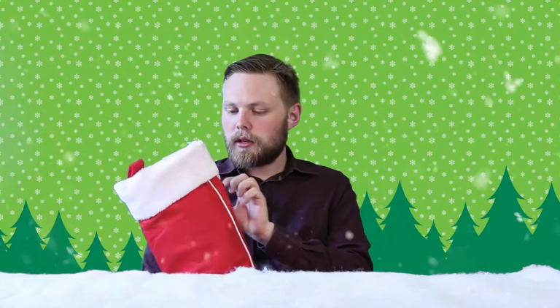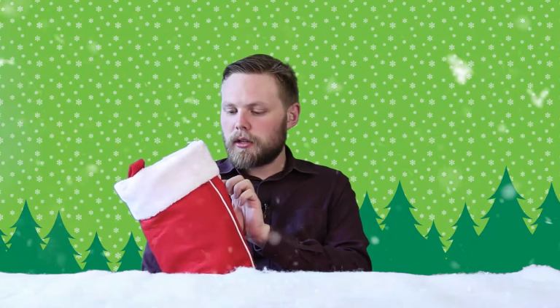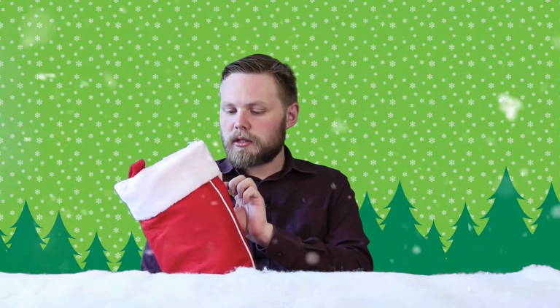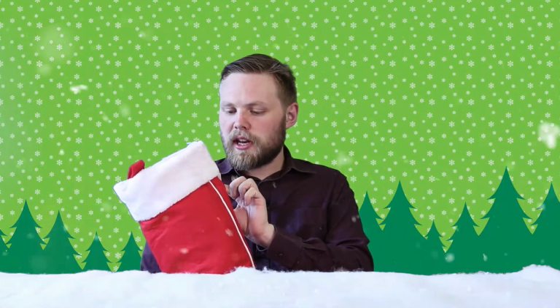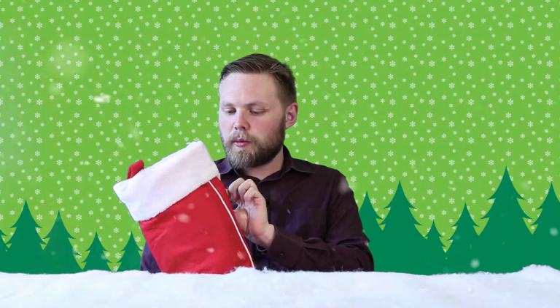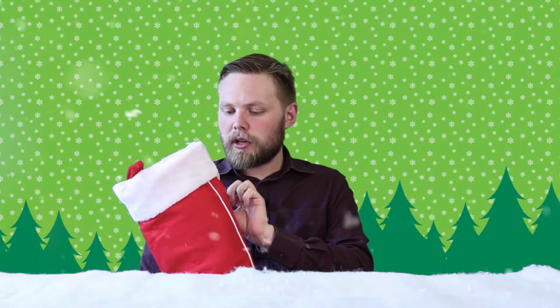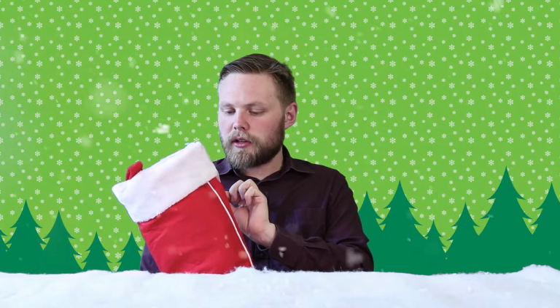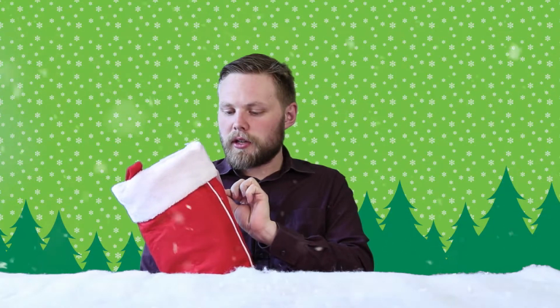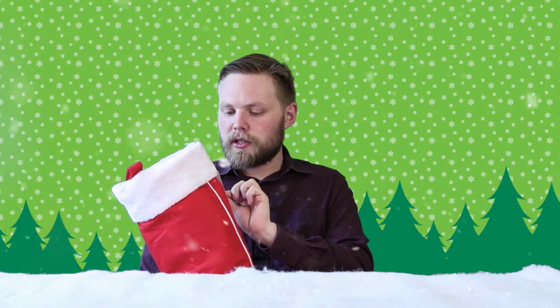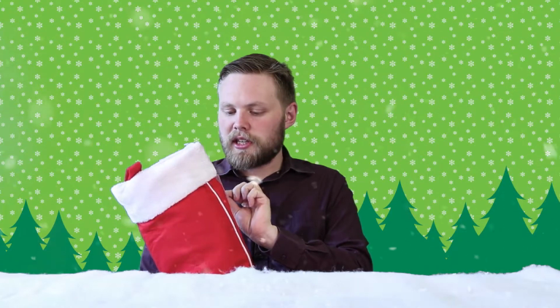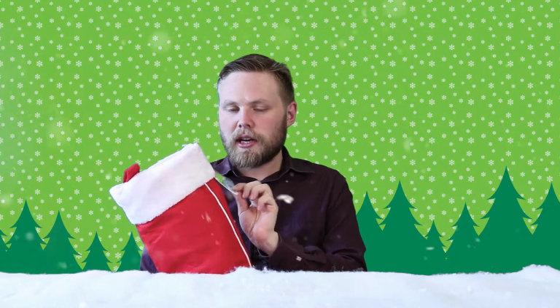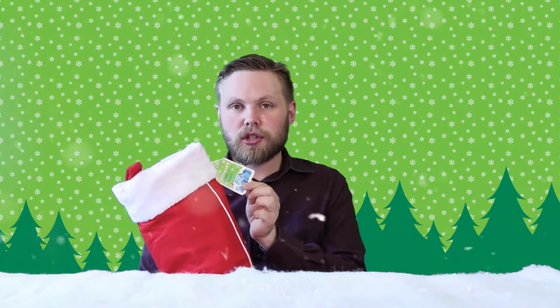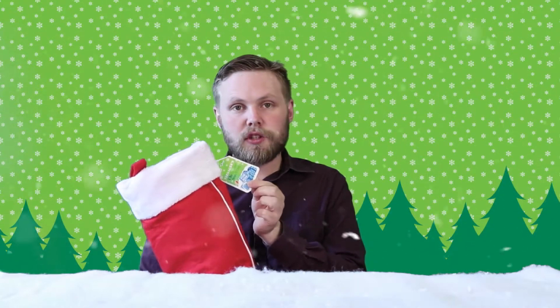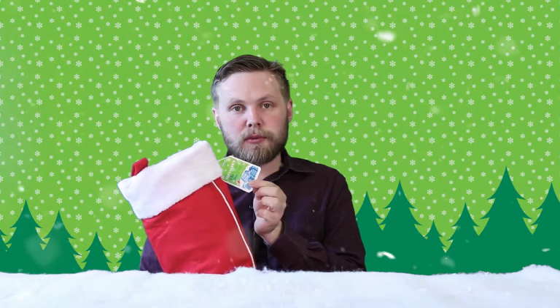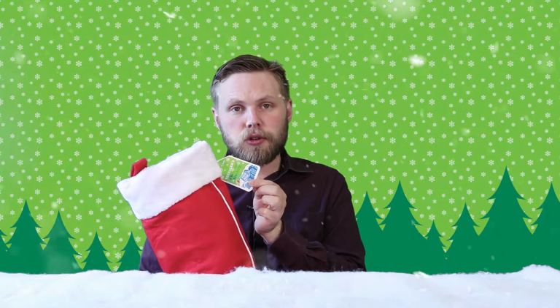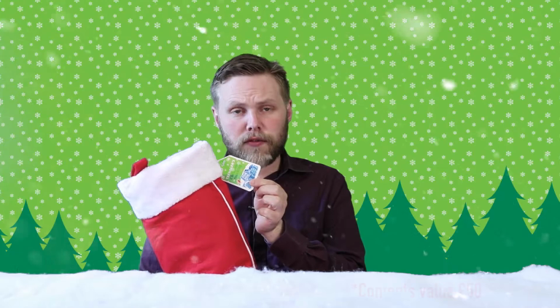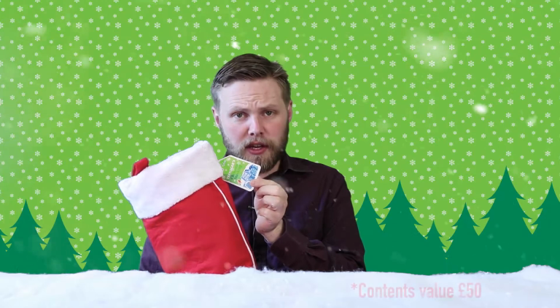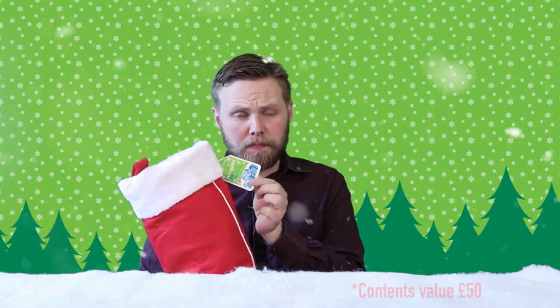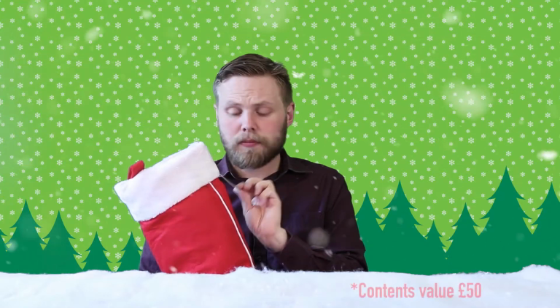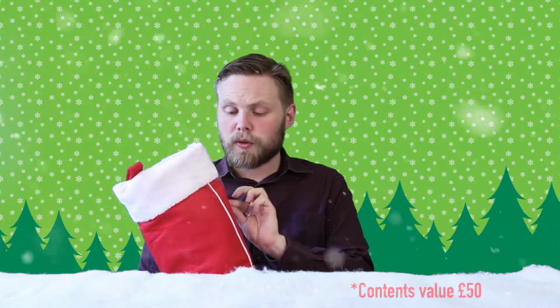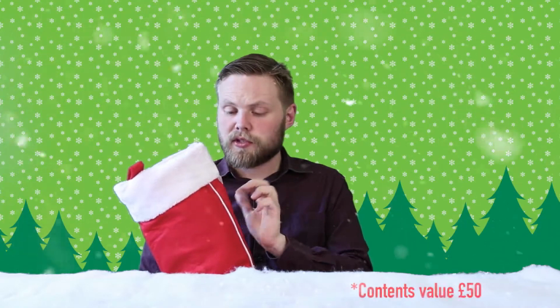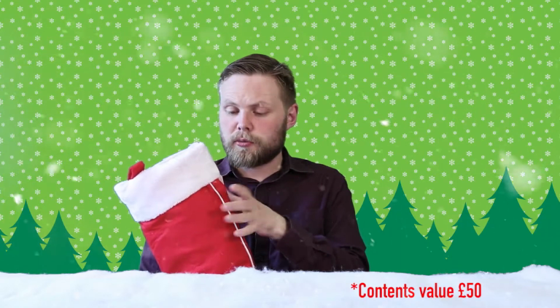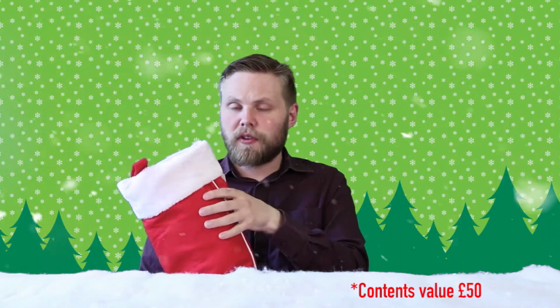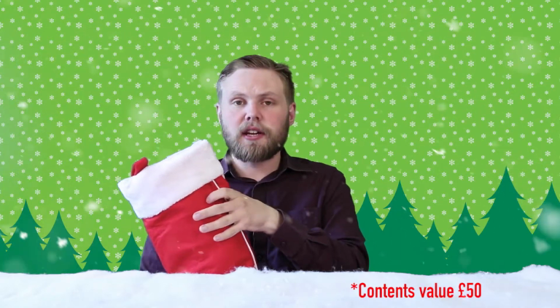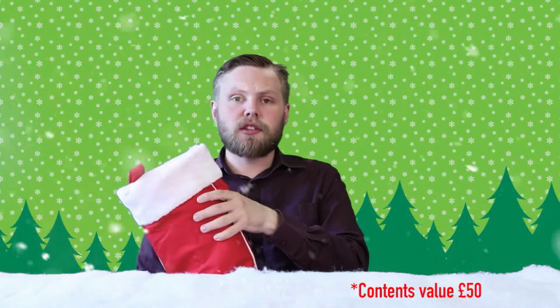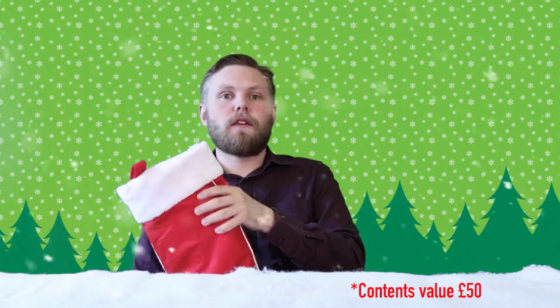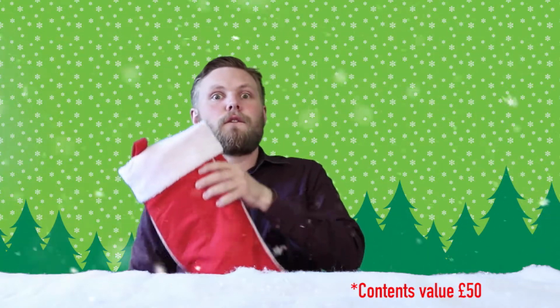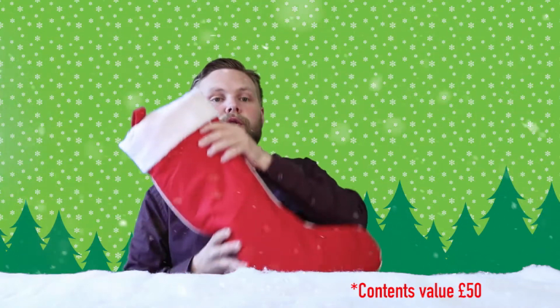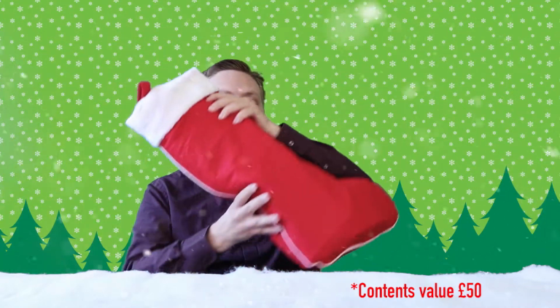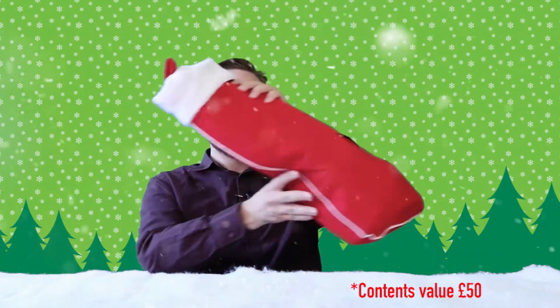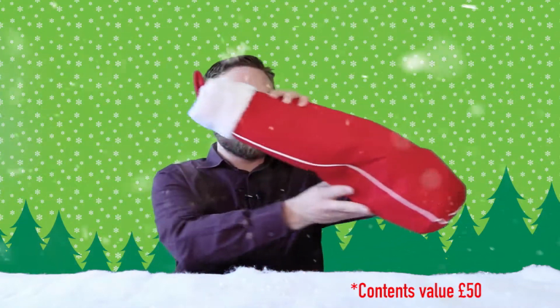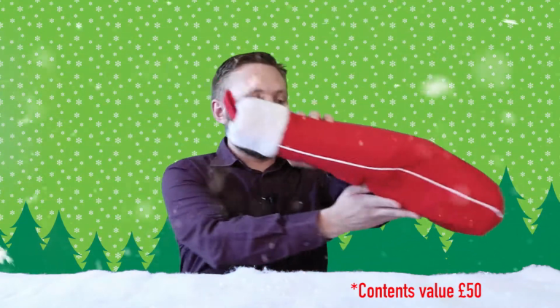Today we're looking at the teenager's Christmas stocking for him, suitable for ages 14 and up.